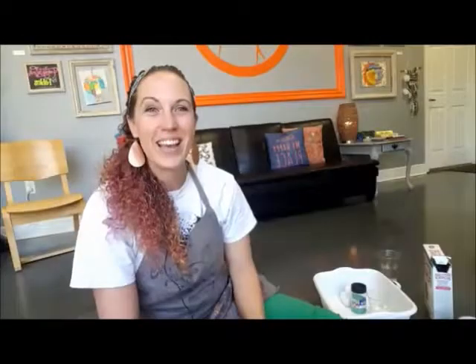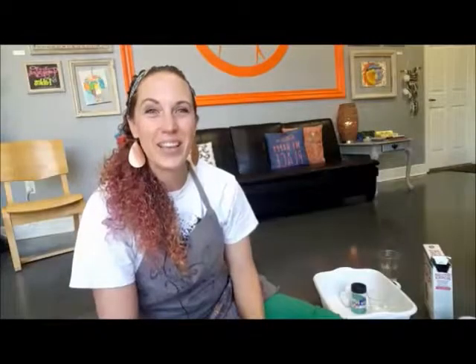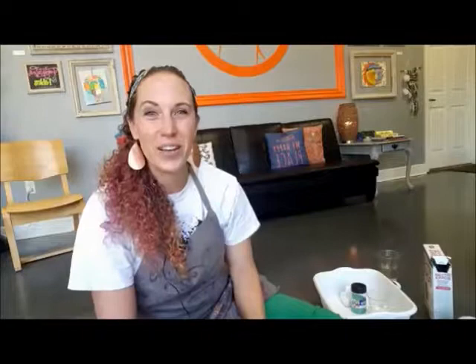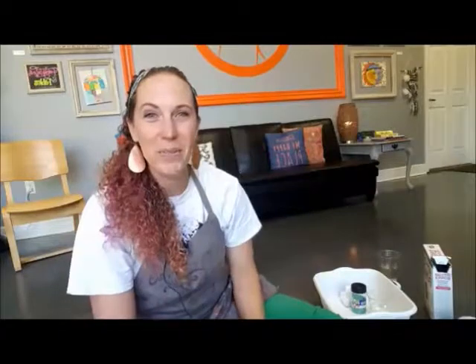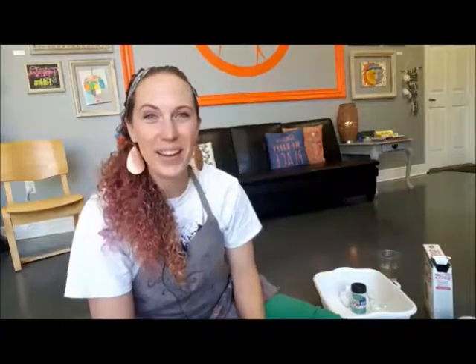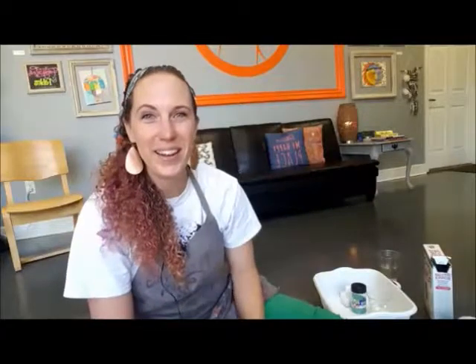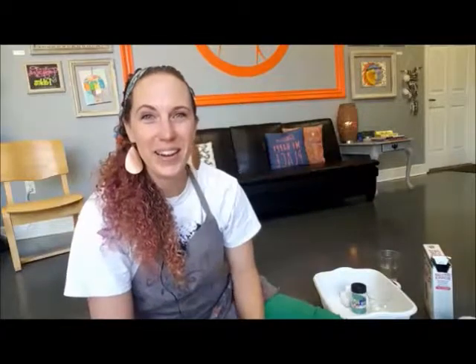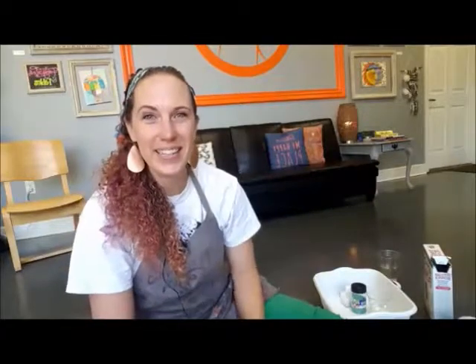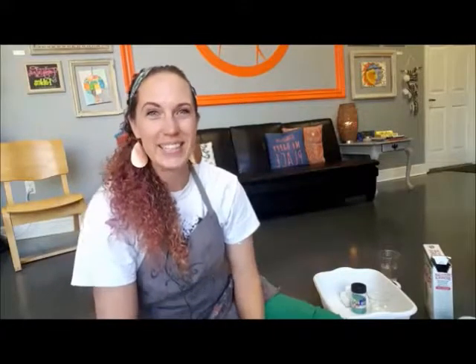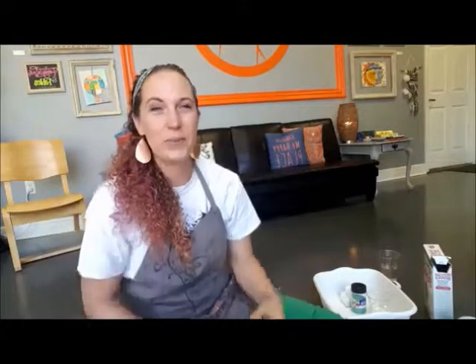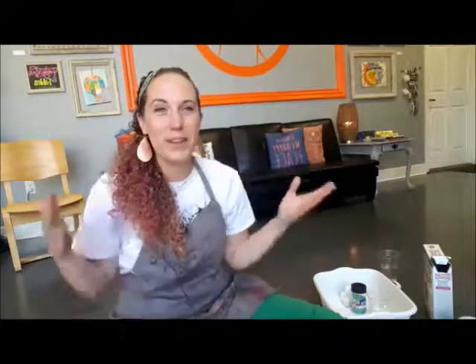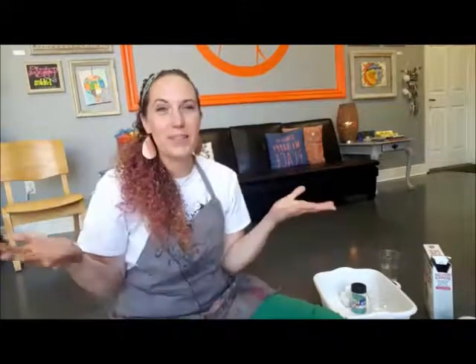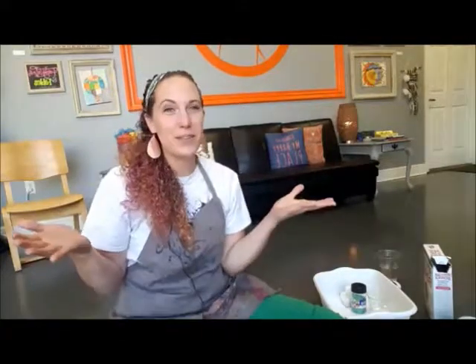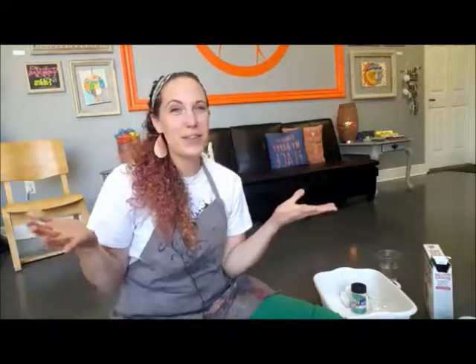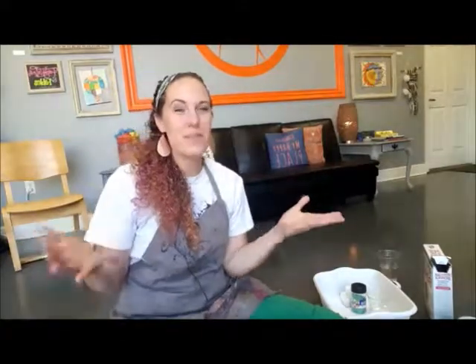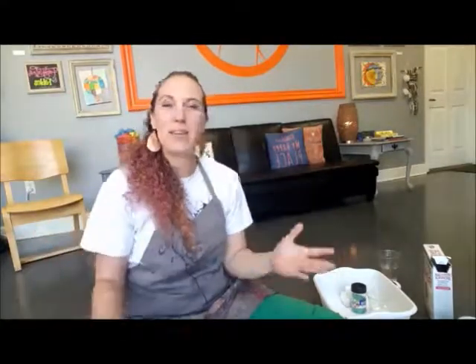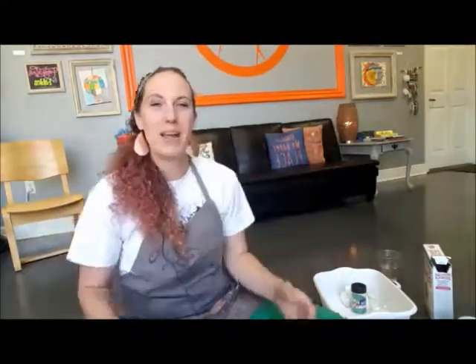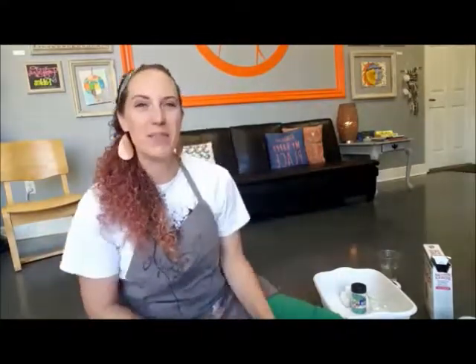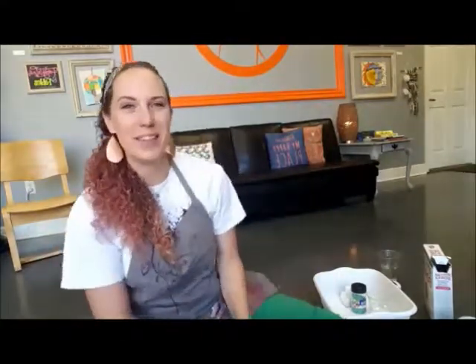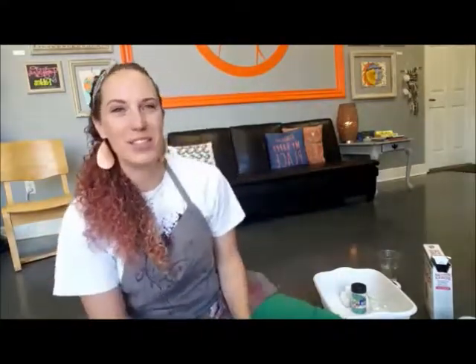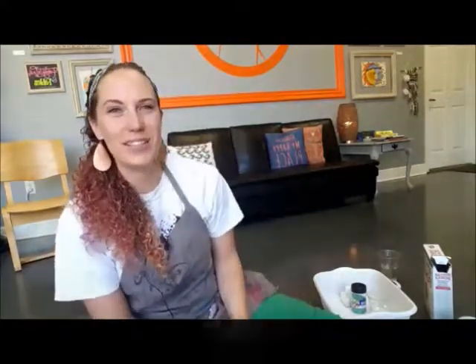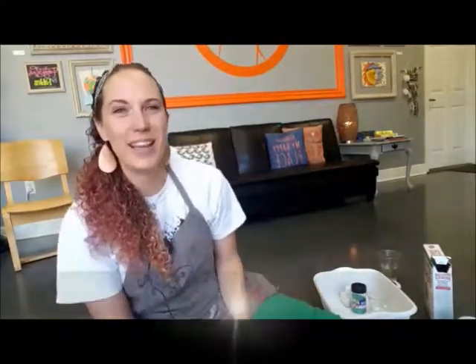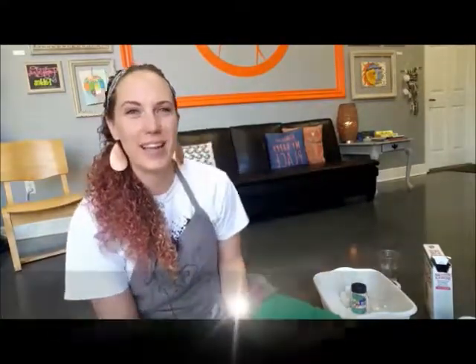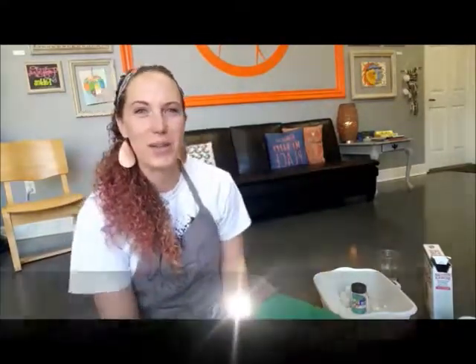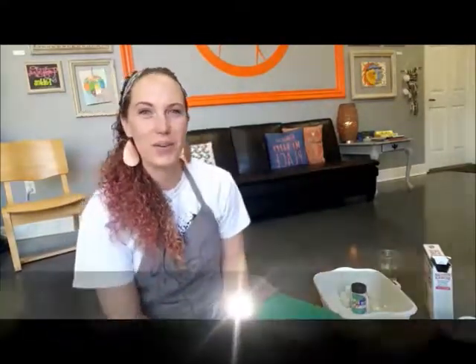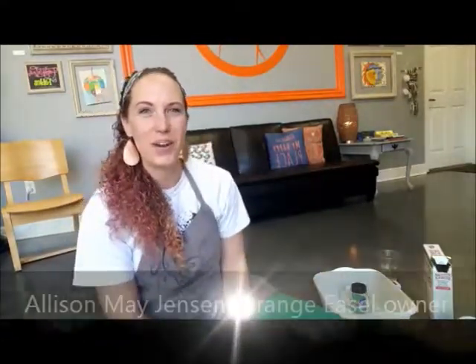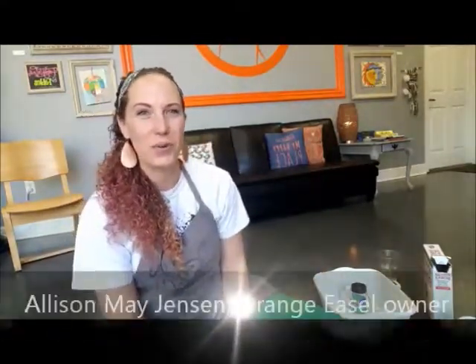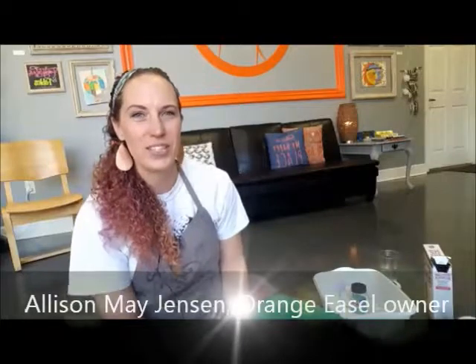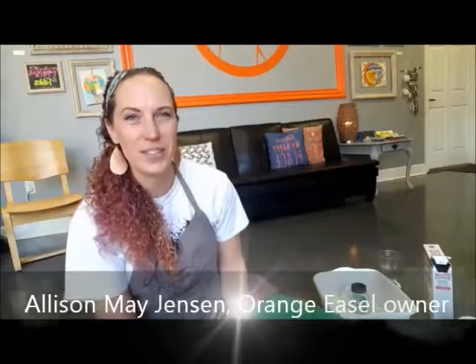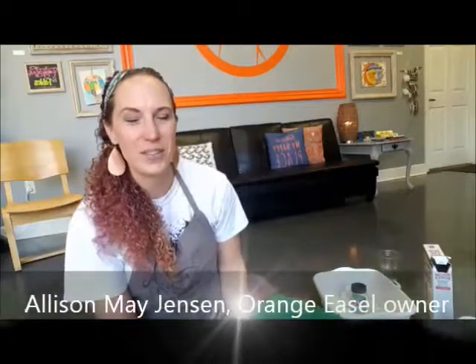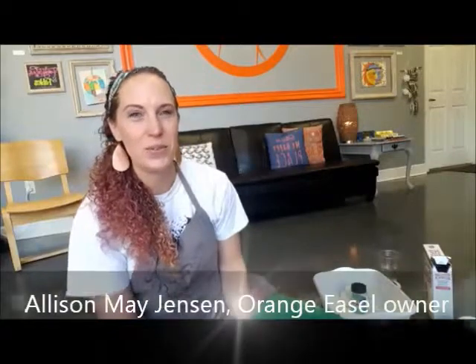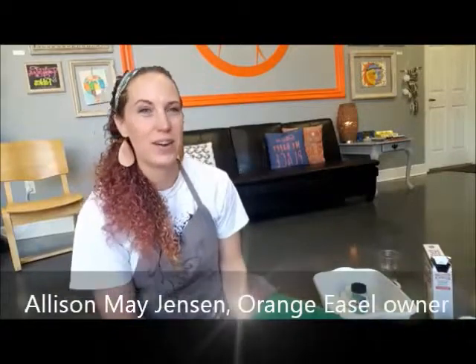Good morning, artists. Welcome to the studio. My name is Allison Jensen and I am the owner of Orange Easel School of Art.